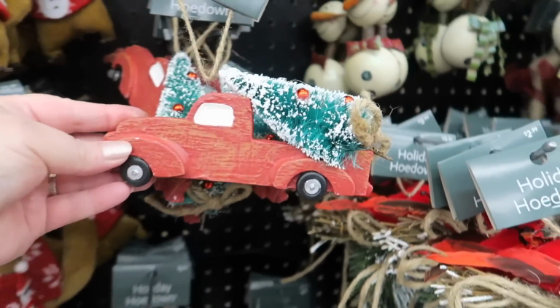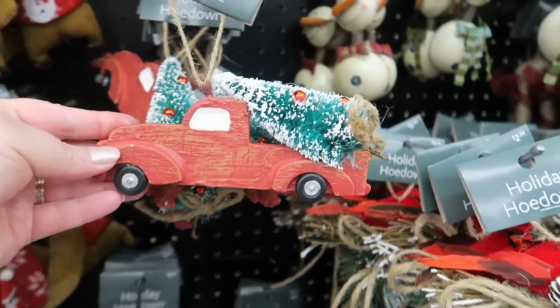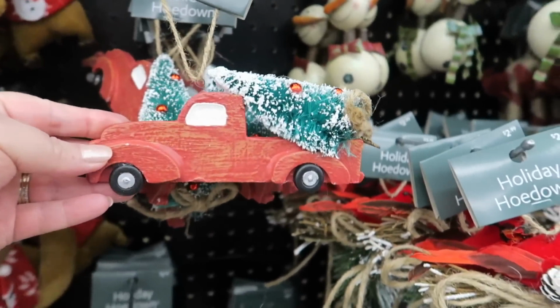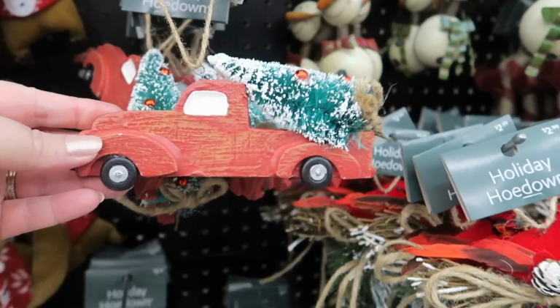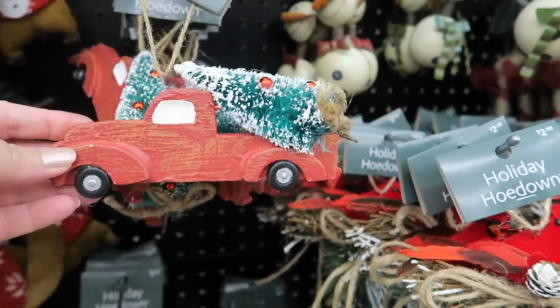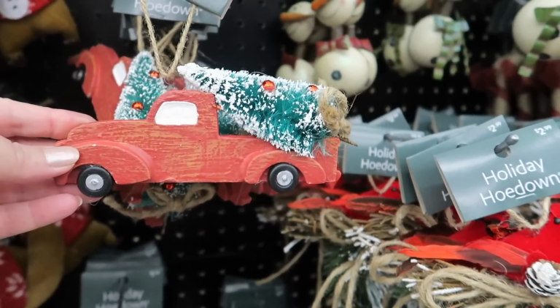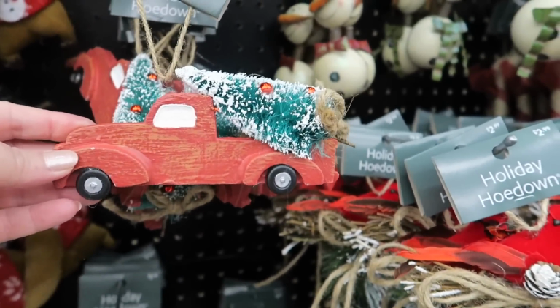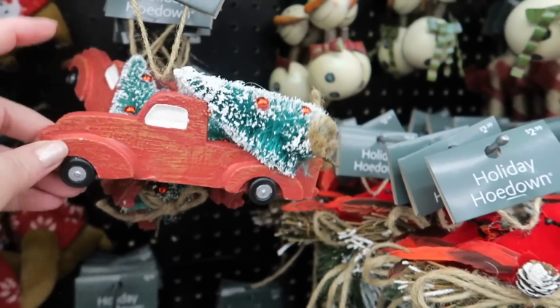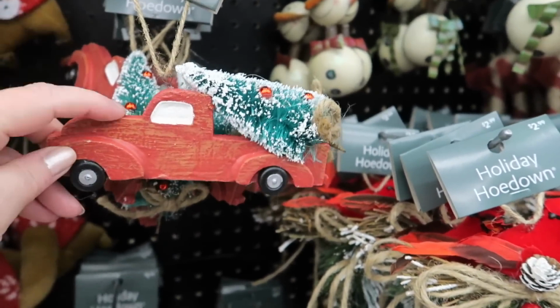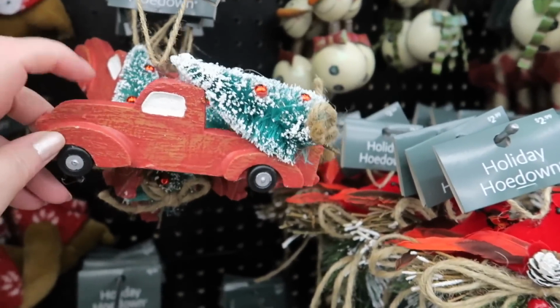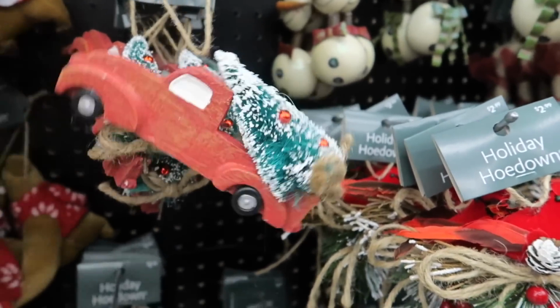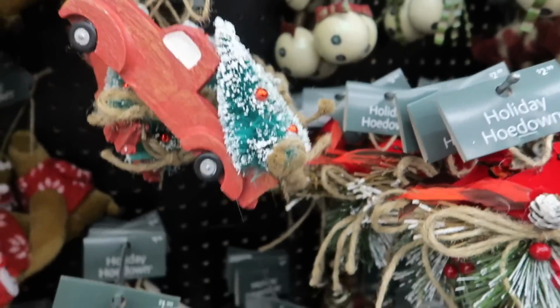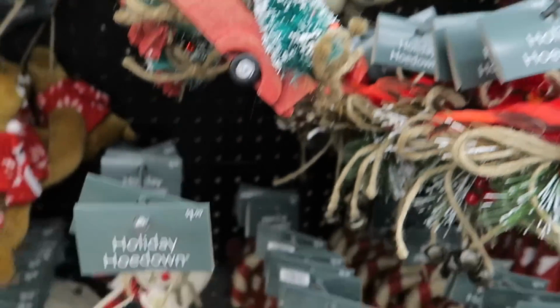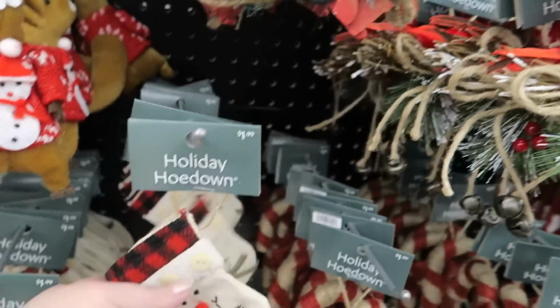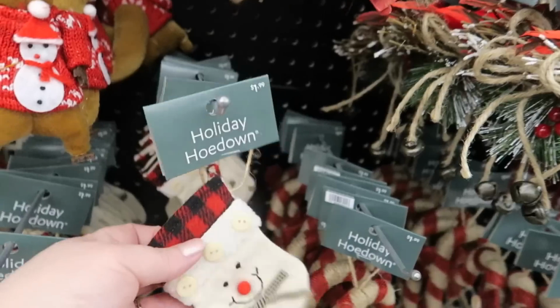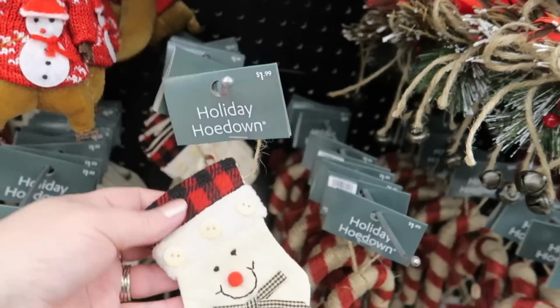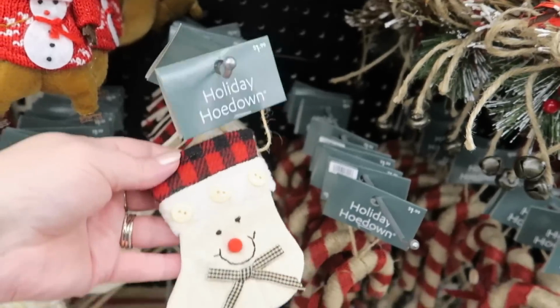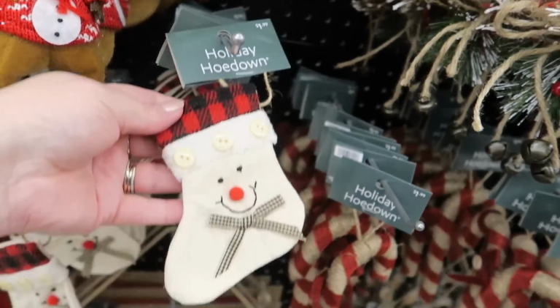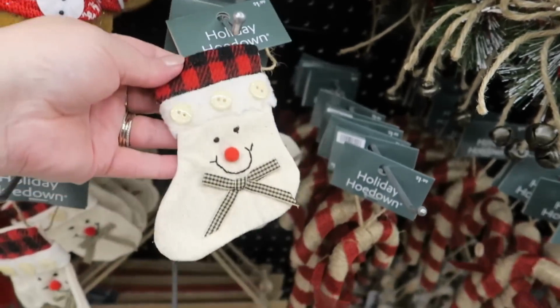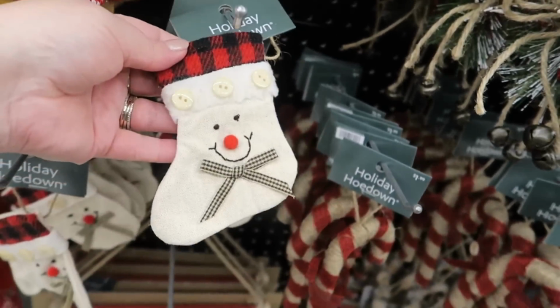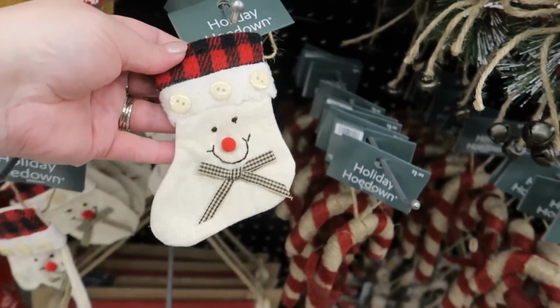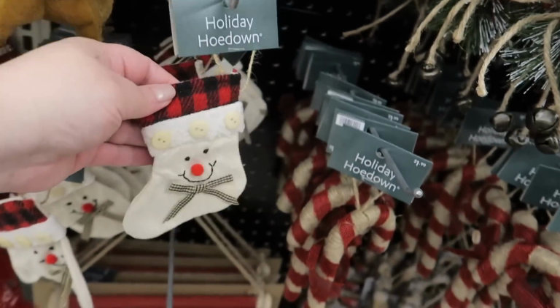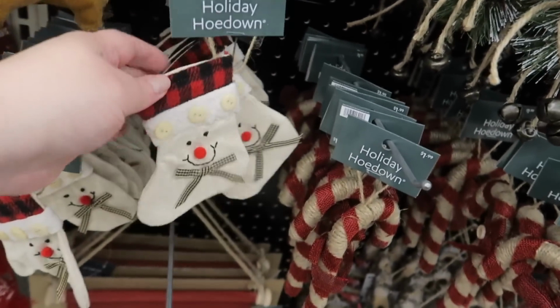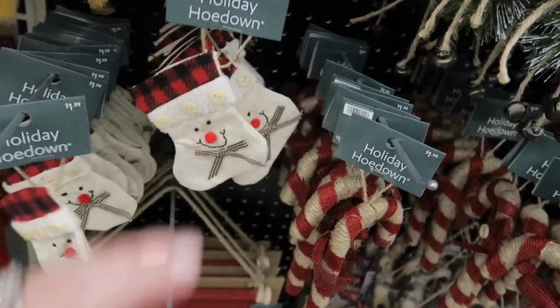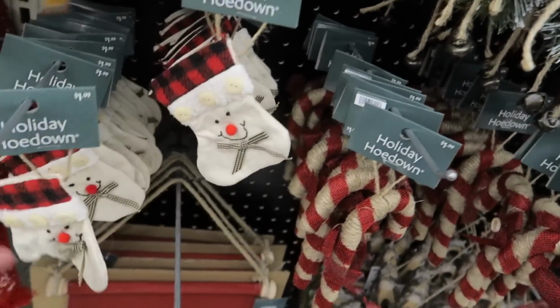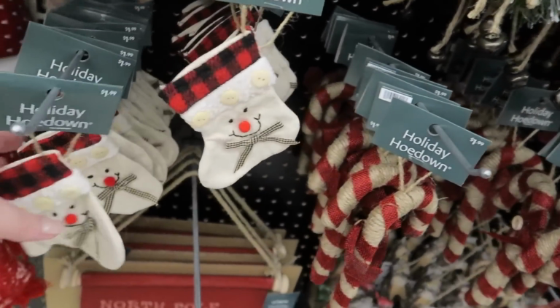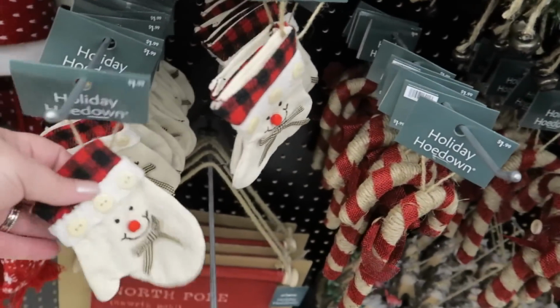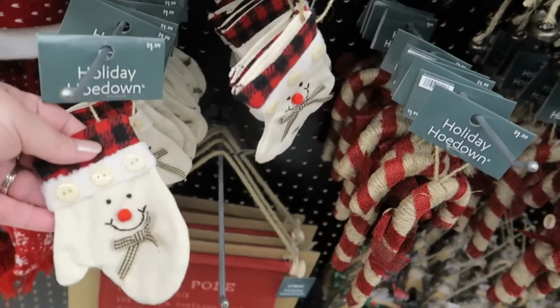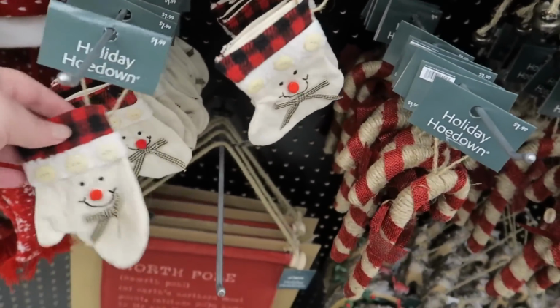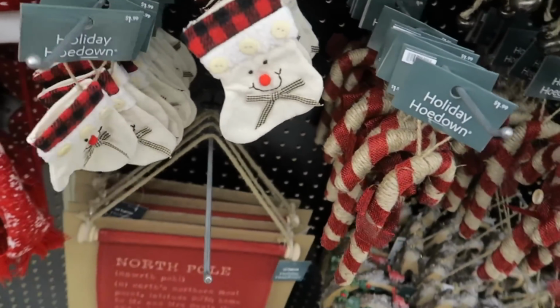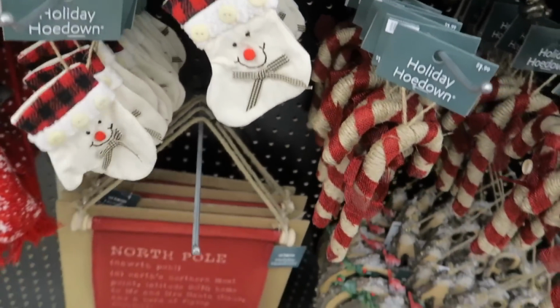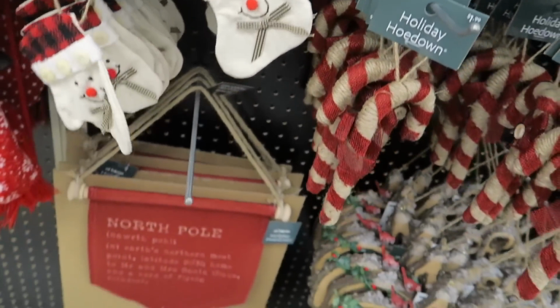I've seen a lot of the trucks too with the trees. Those were popular last year as well.